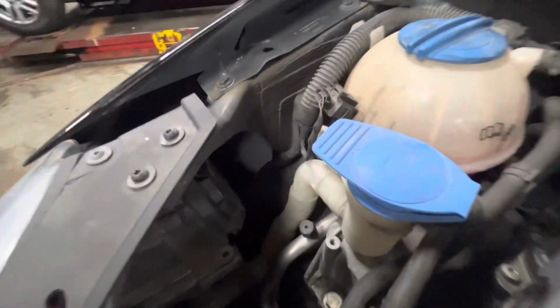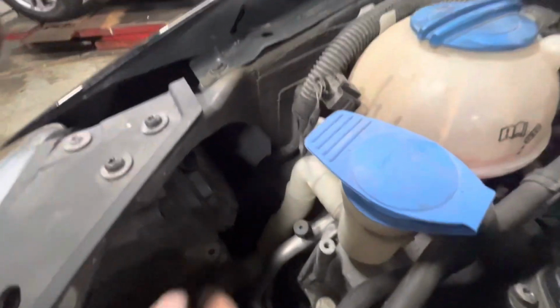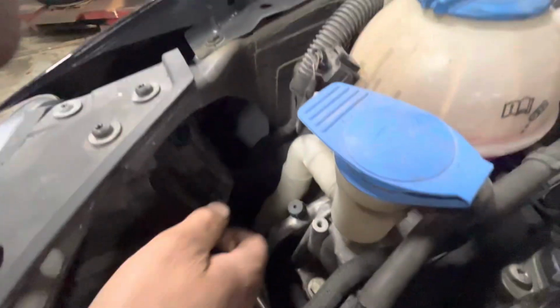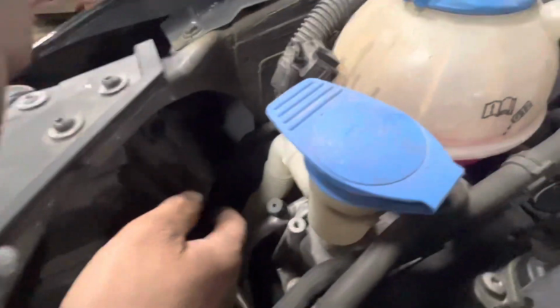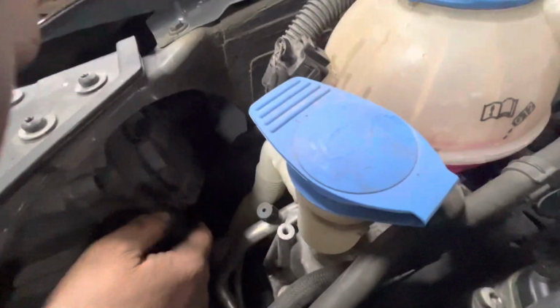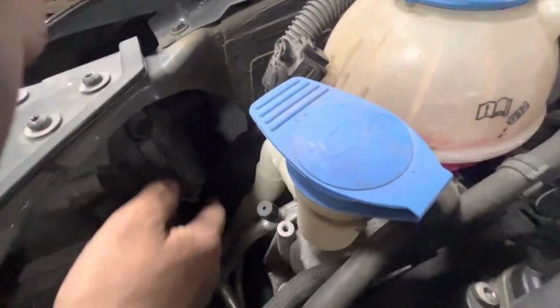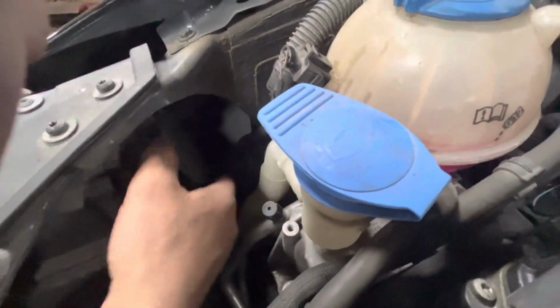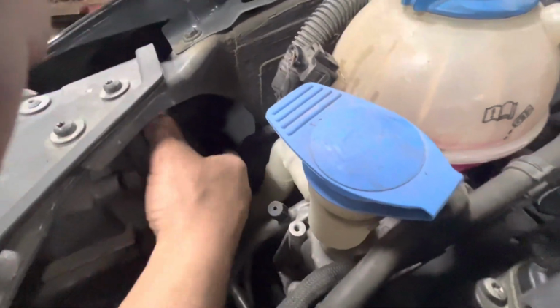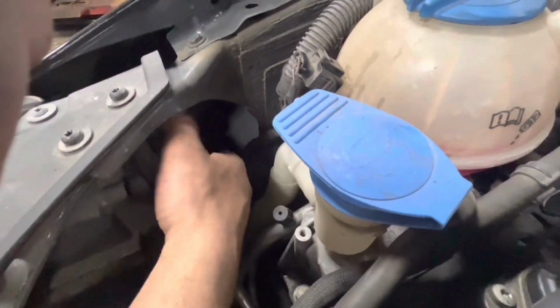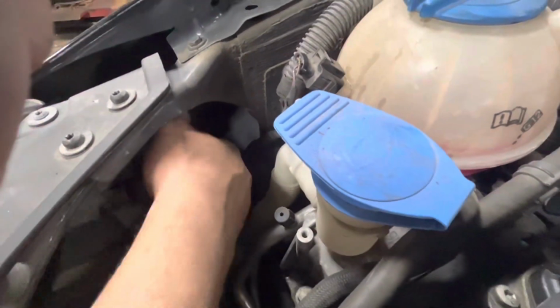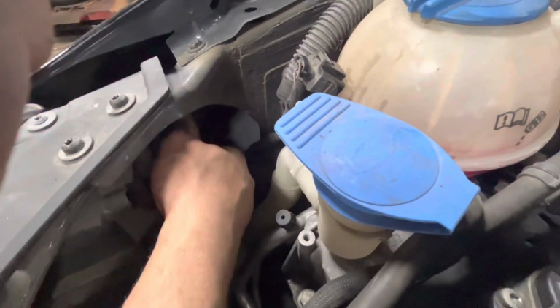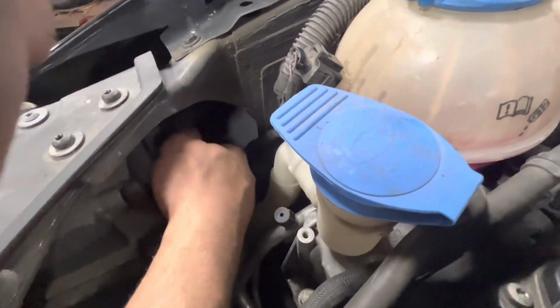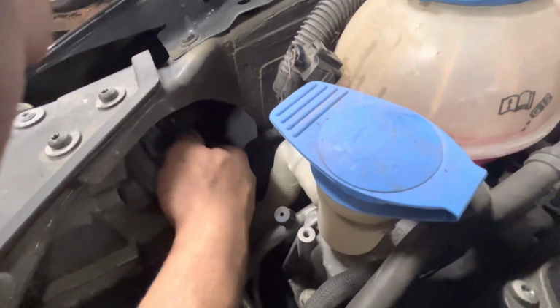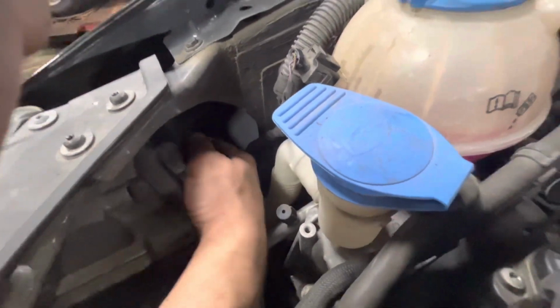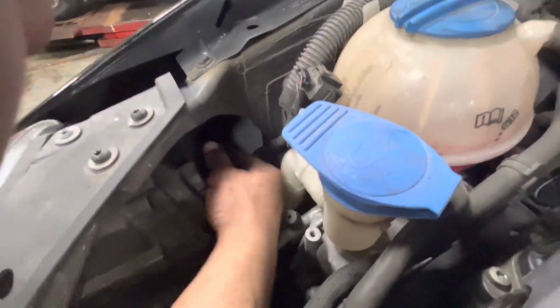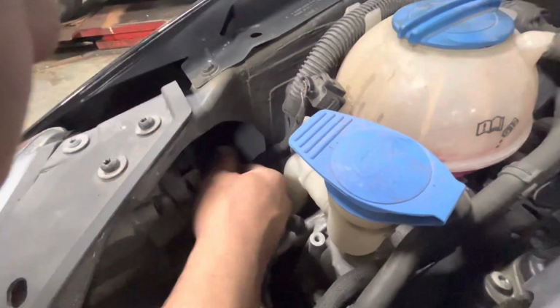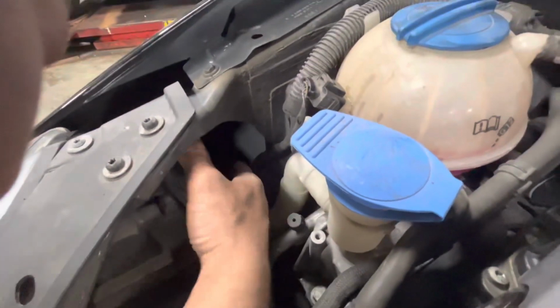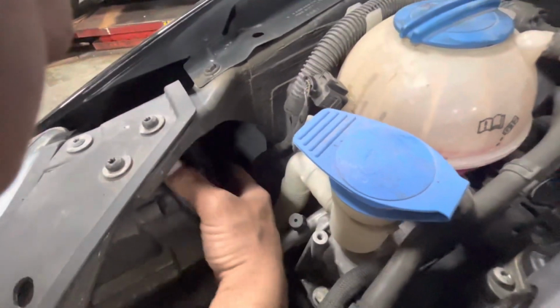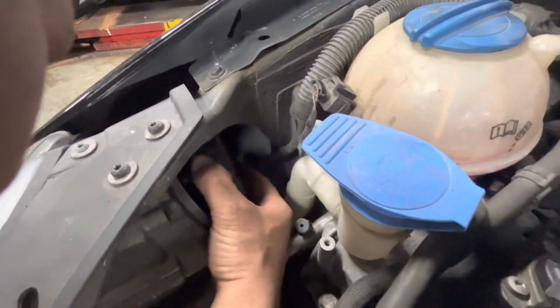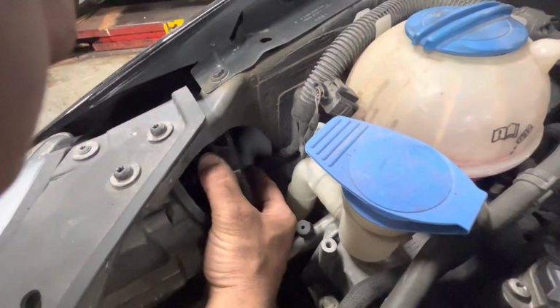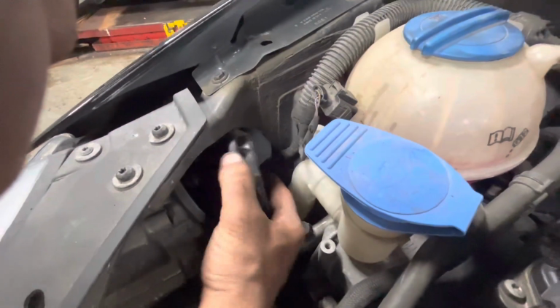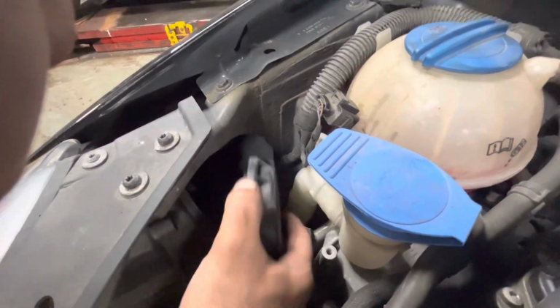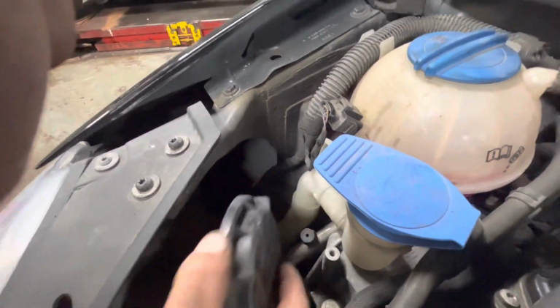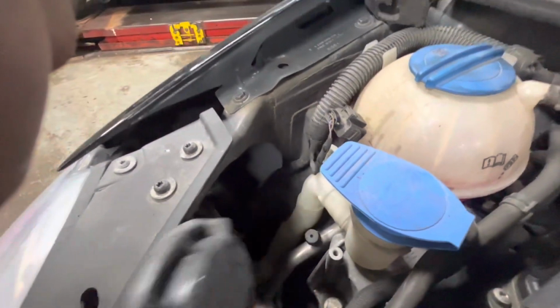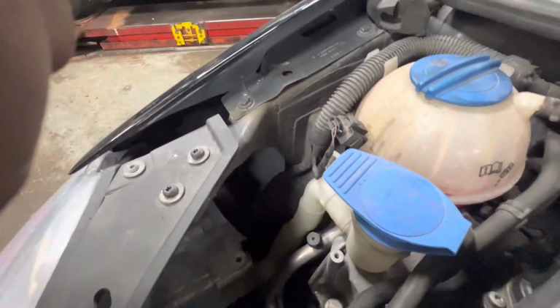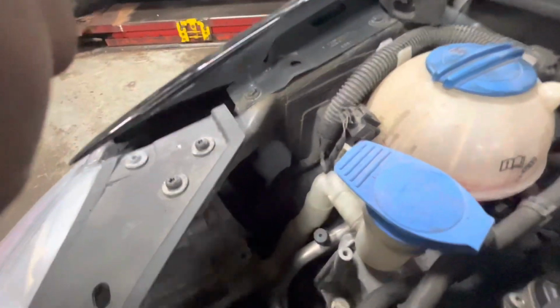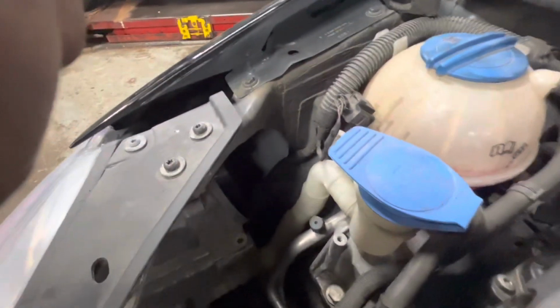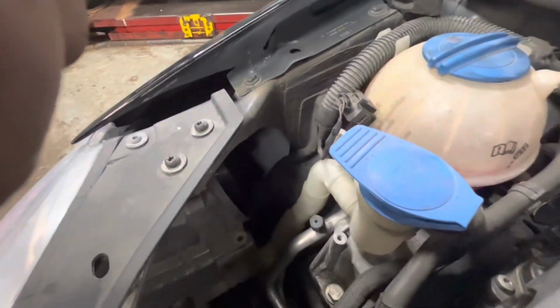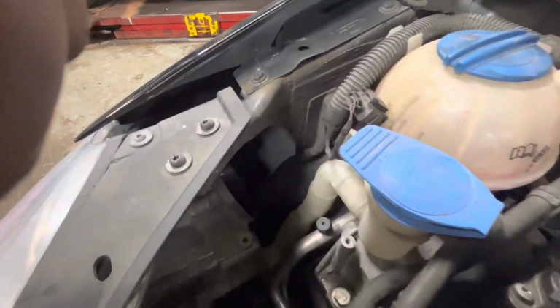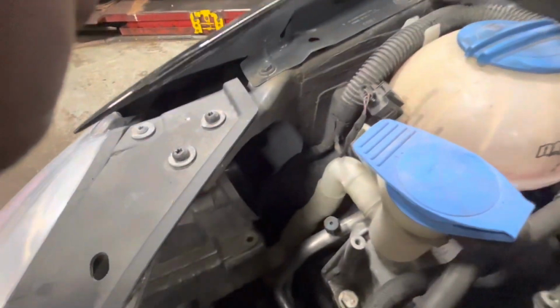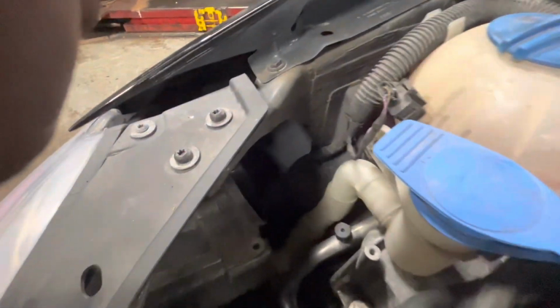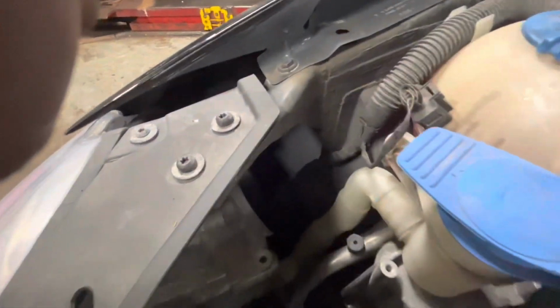You just go to this cover right here in the back, turn it counterclockwise a few degrees, pull it straight off.